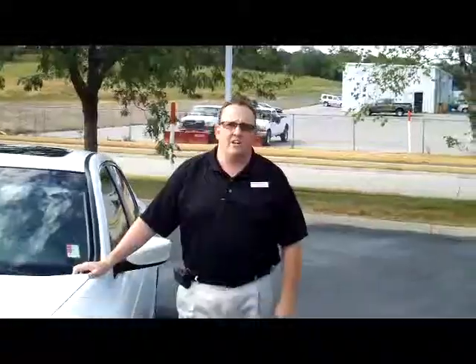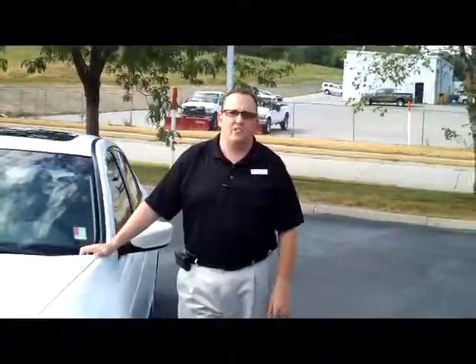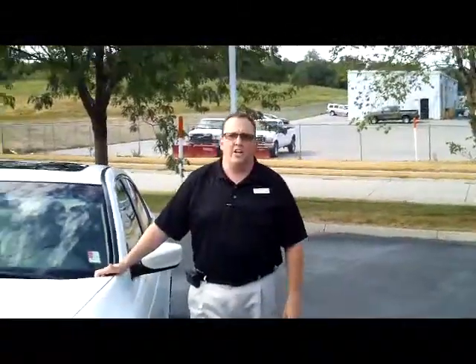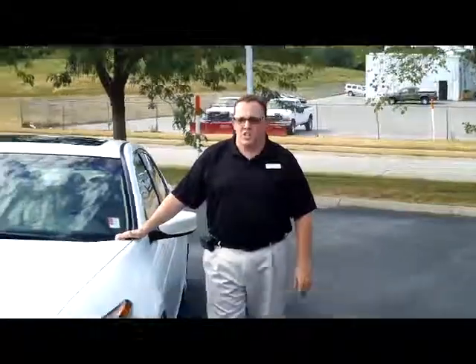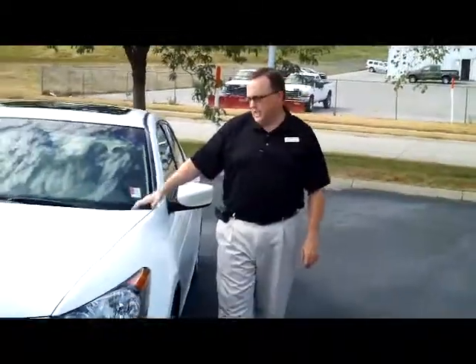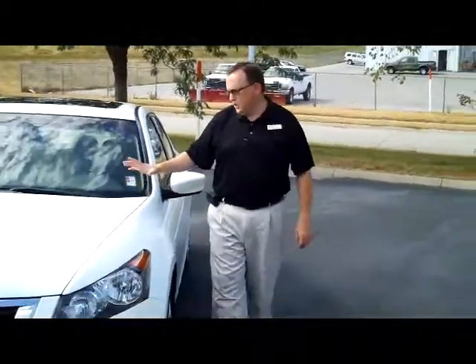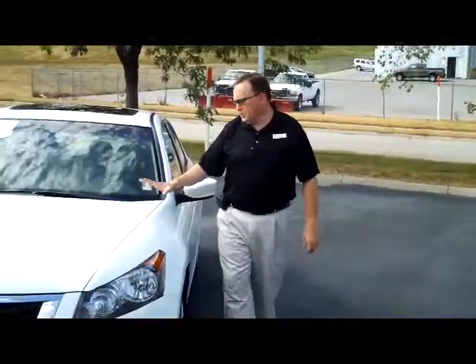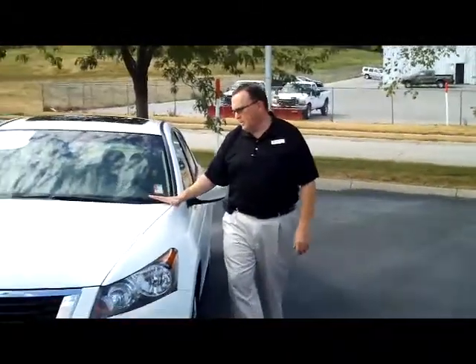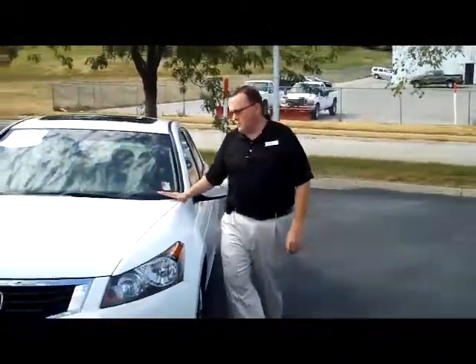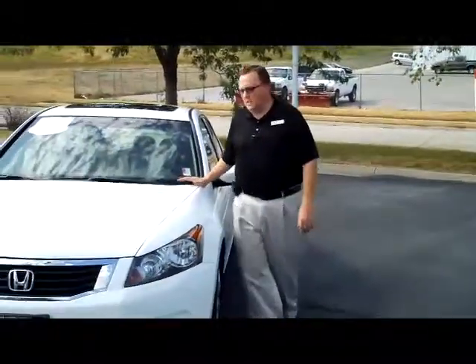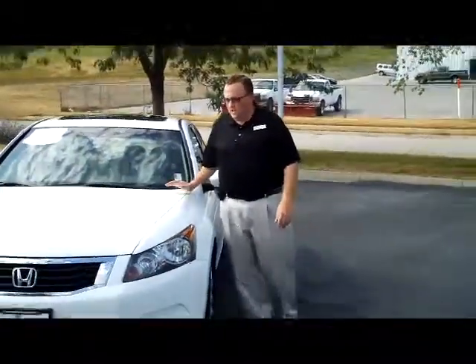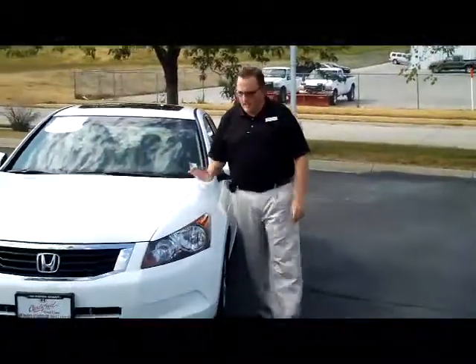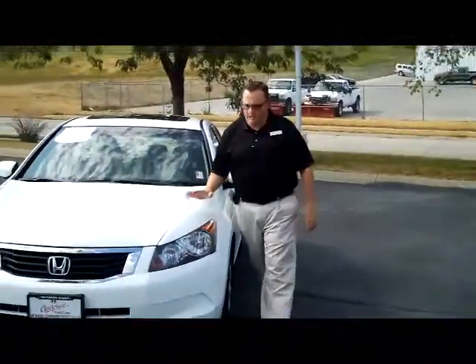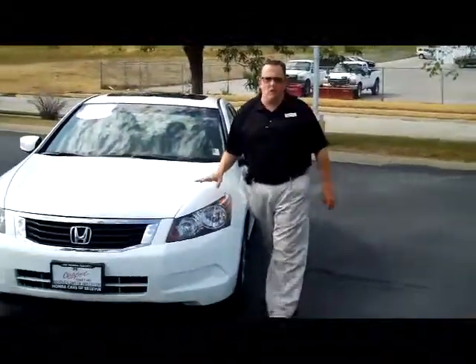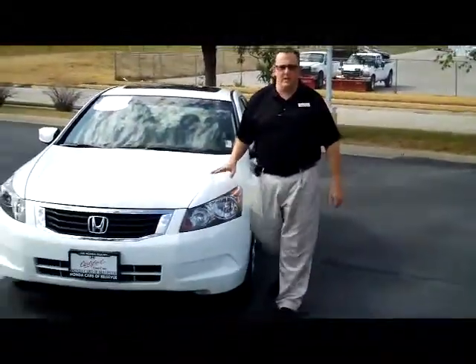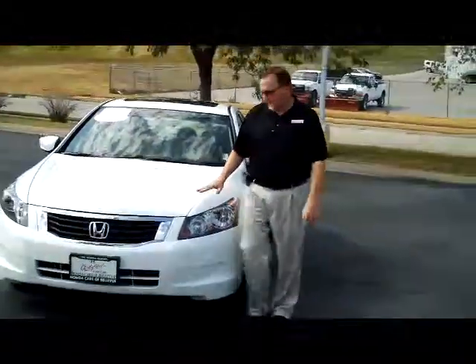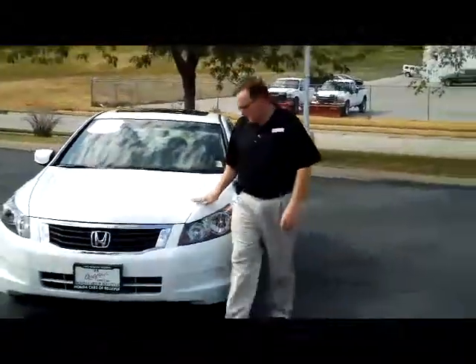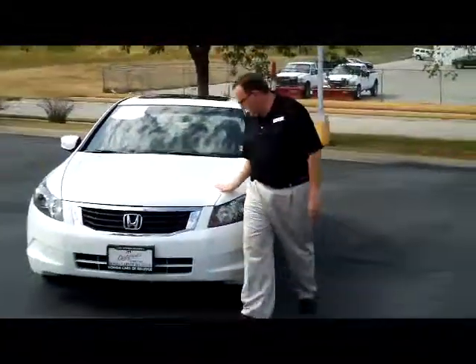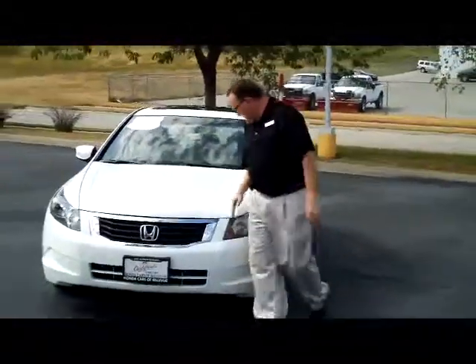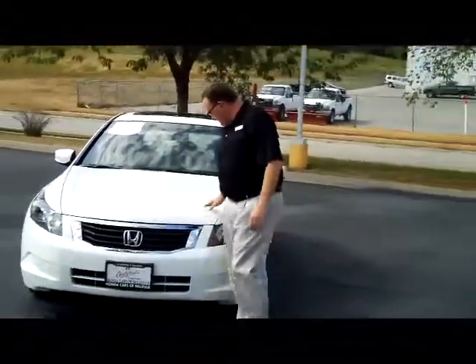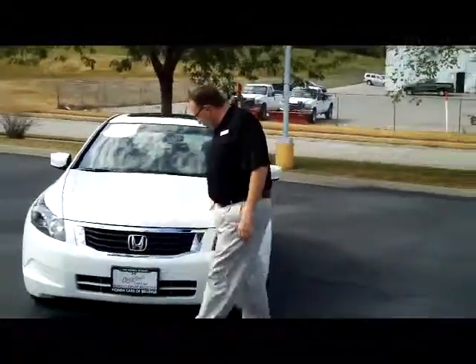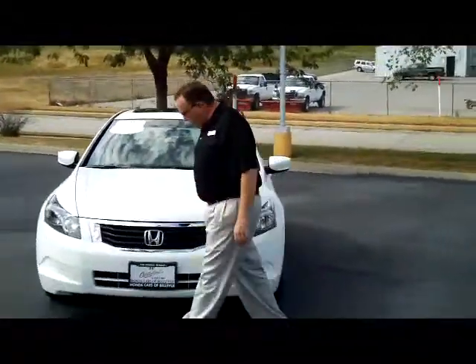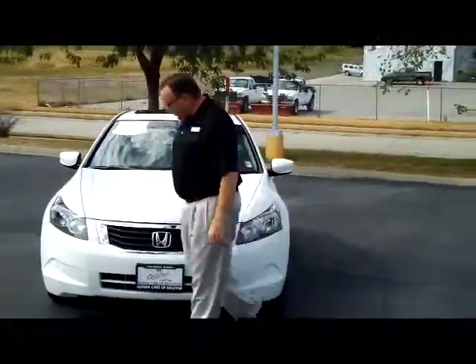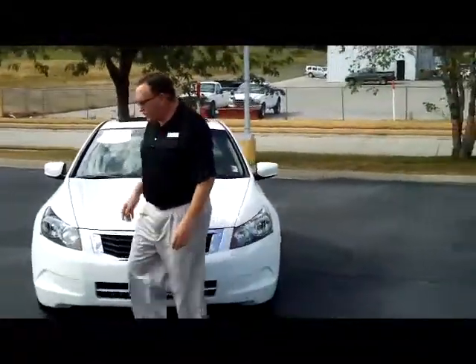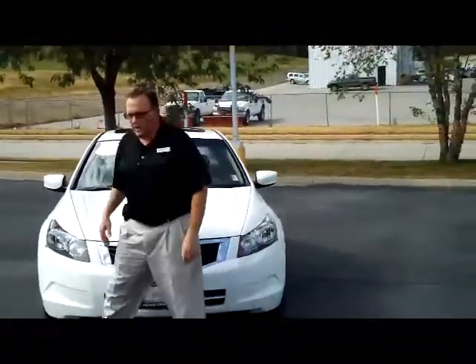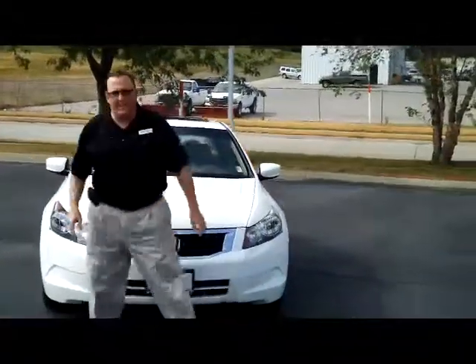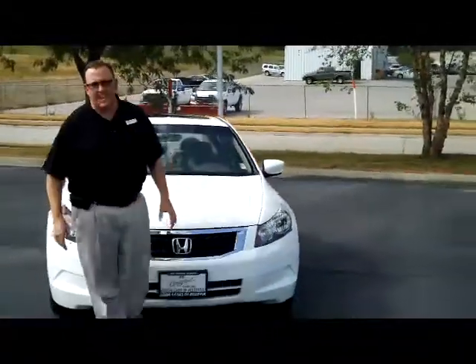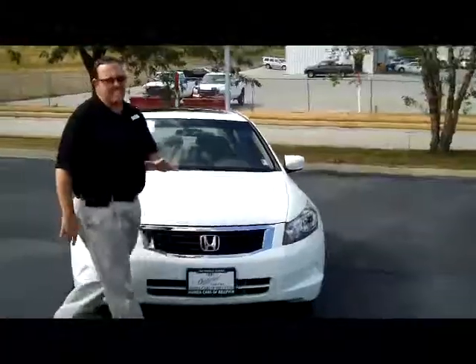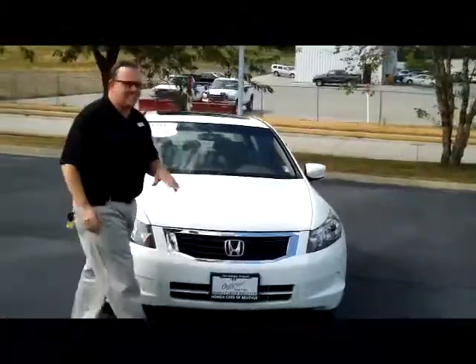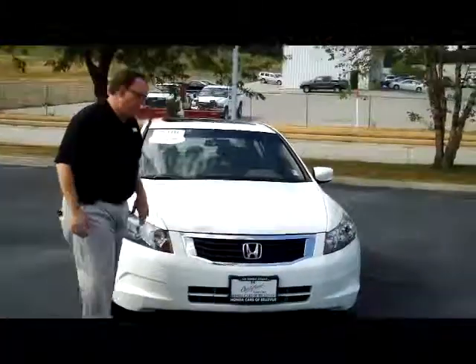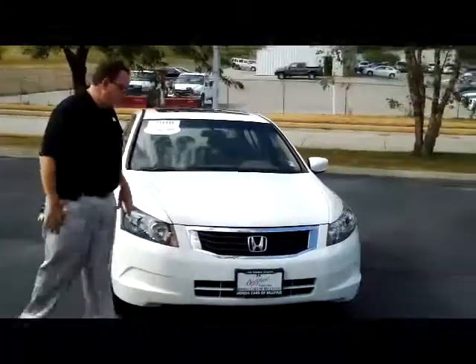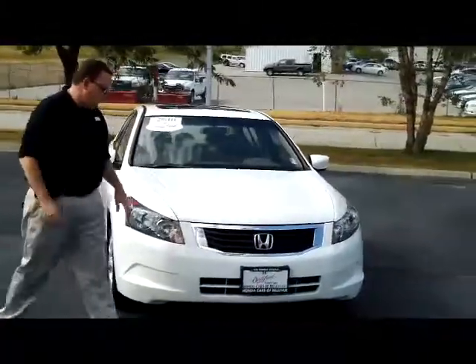I'm Kelly here for the Honda Giant, here to show you this 2010 Honda Accord EX. It's a one-owner, new car trade, and only has 18,000 miles.